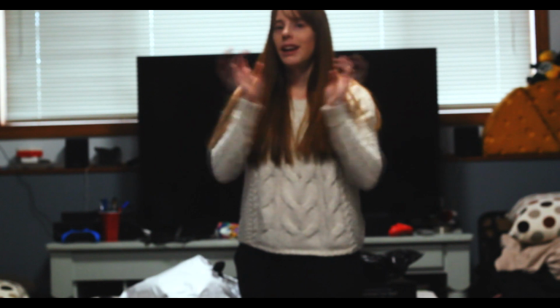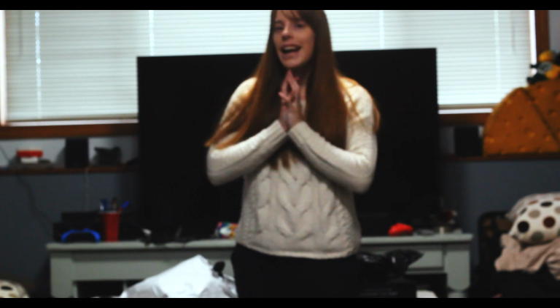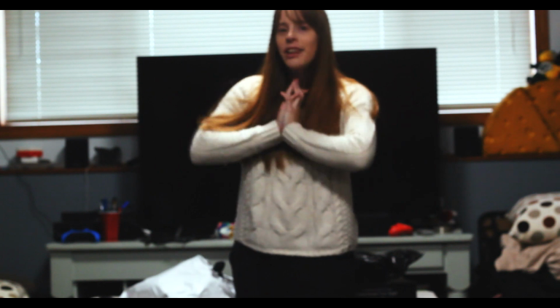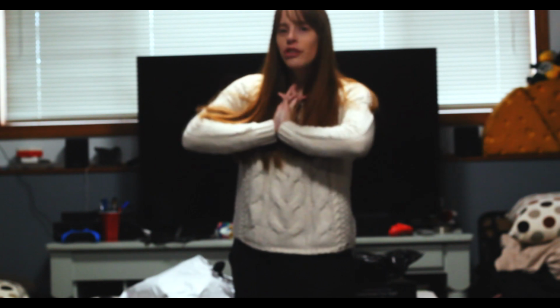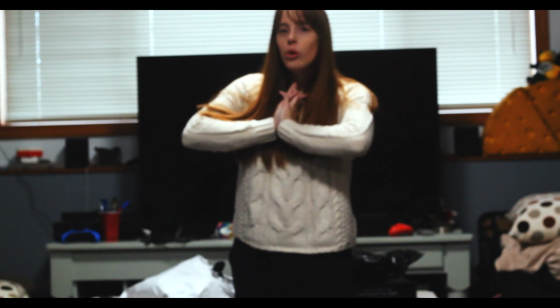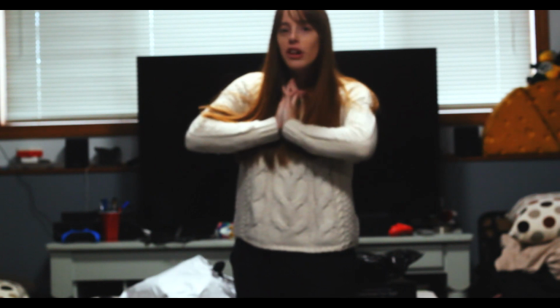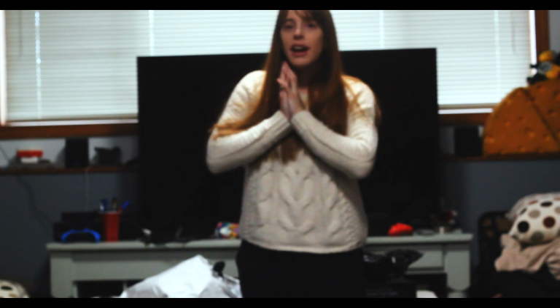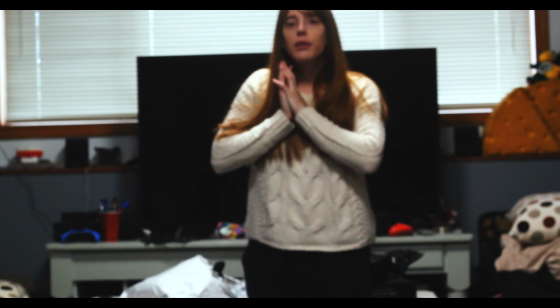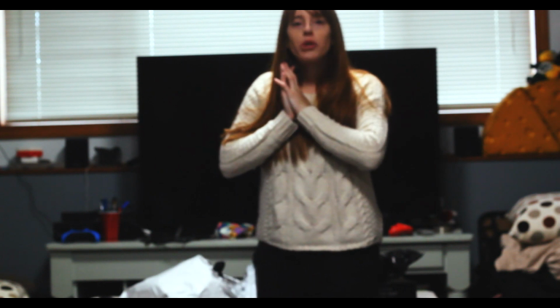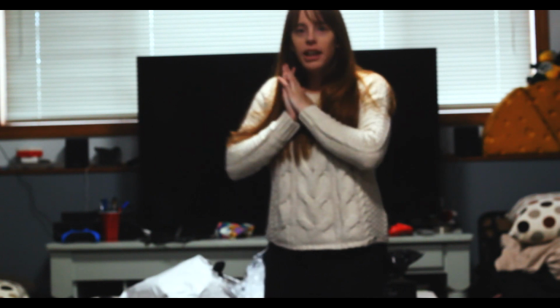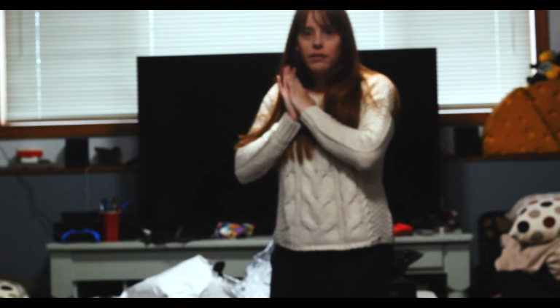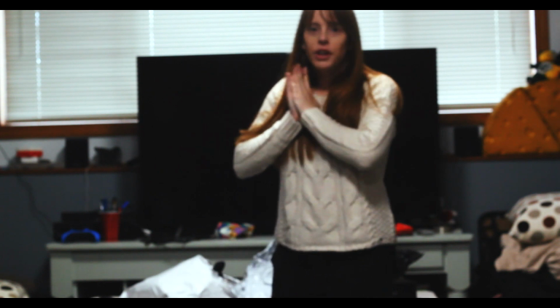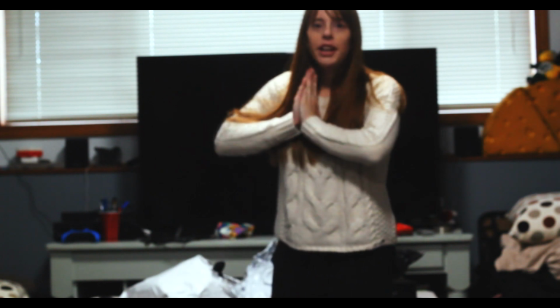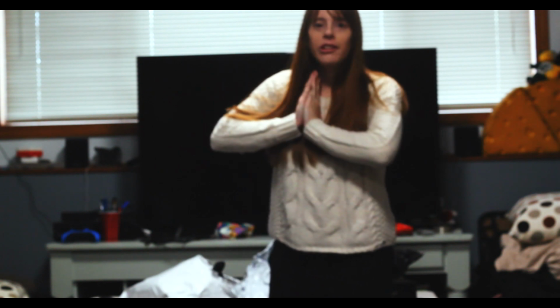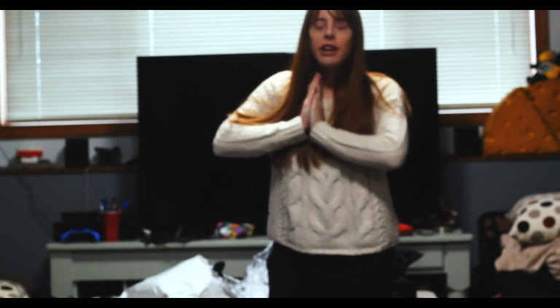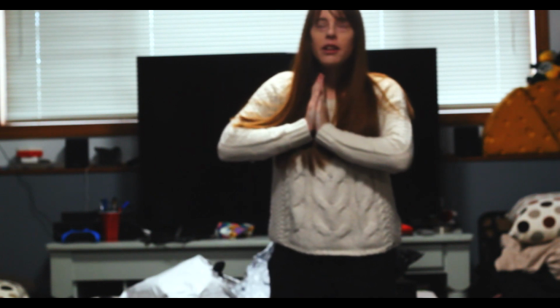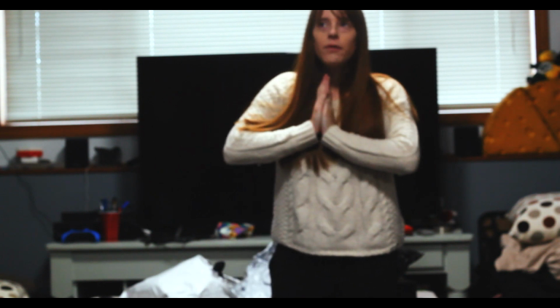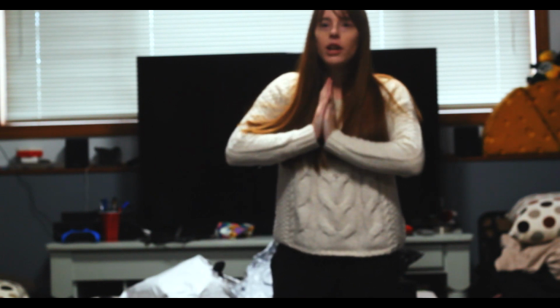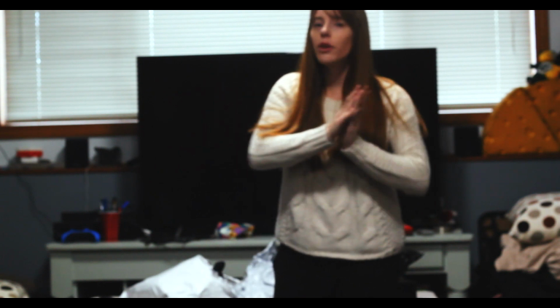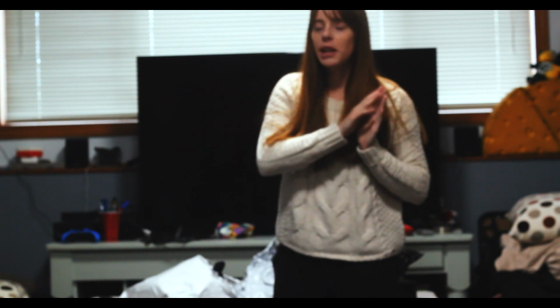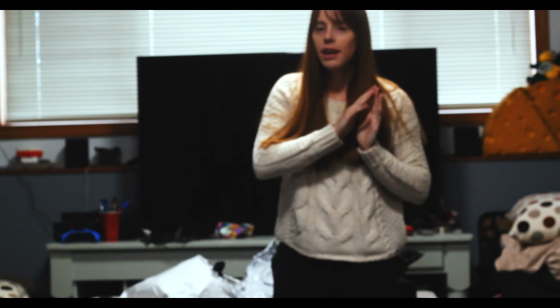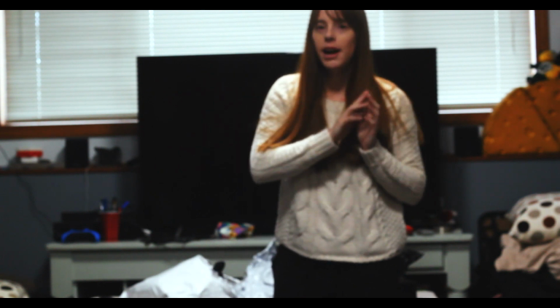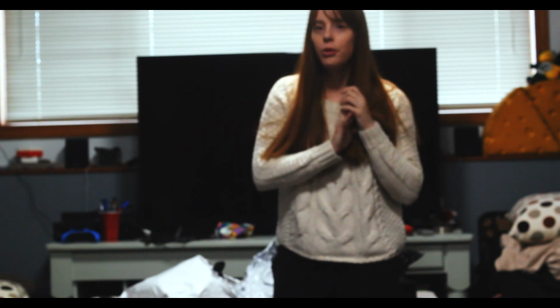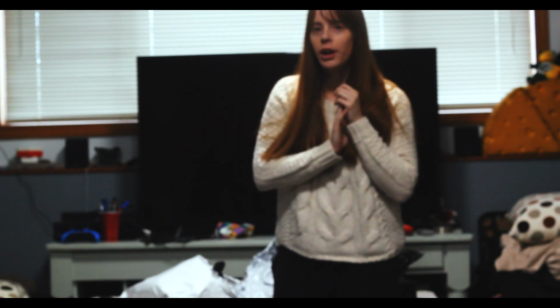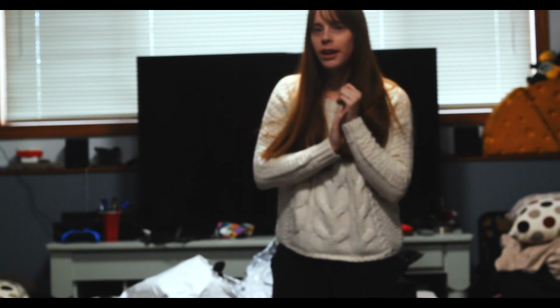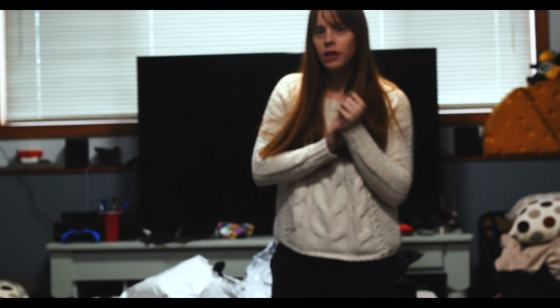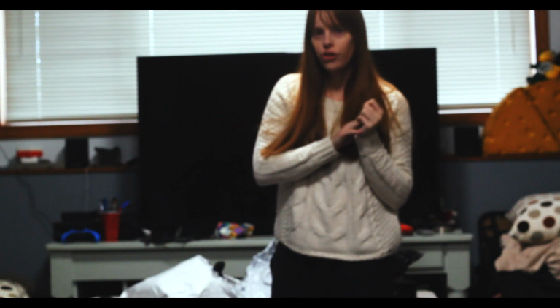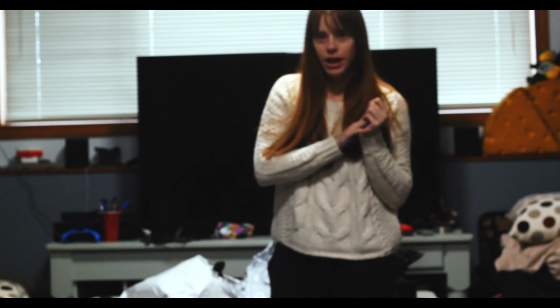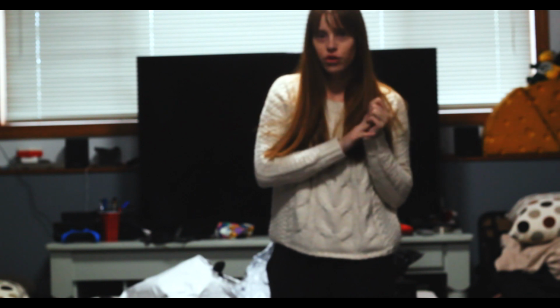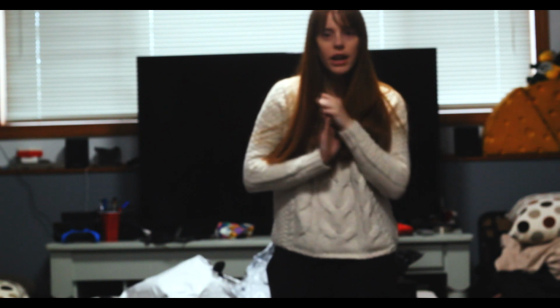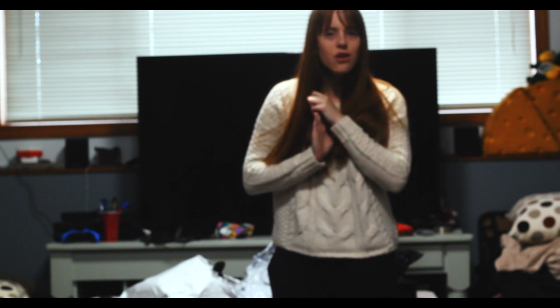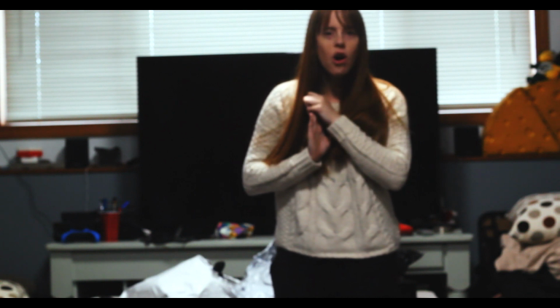Hi guys! So today I'm doing a very exciting video for me — I'm doing a lingerie try-on haul.